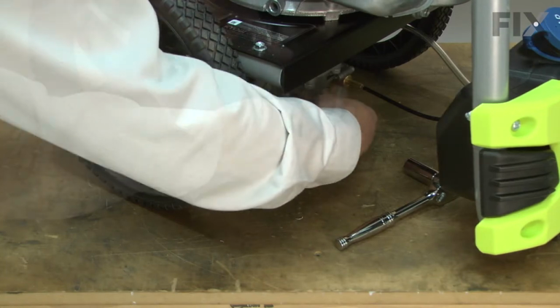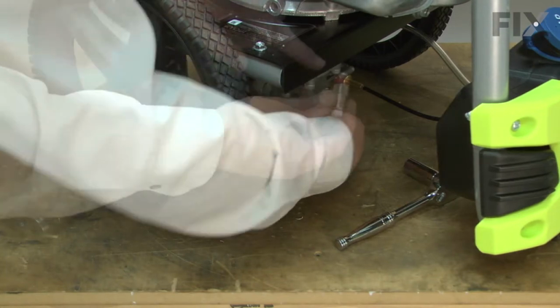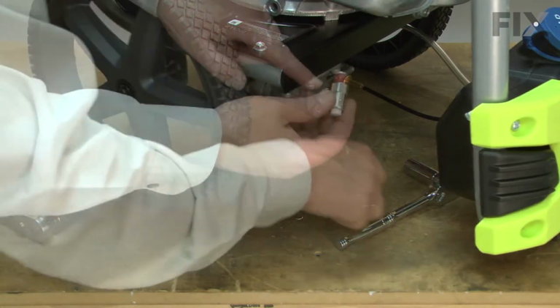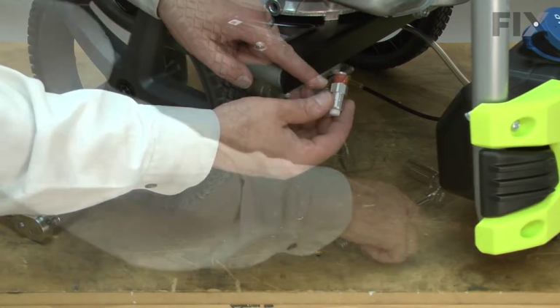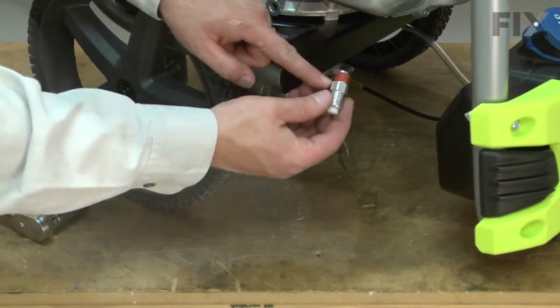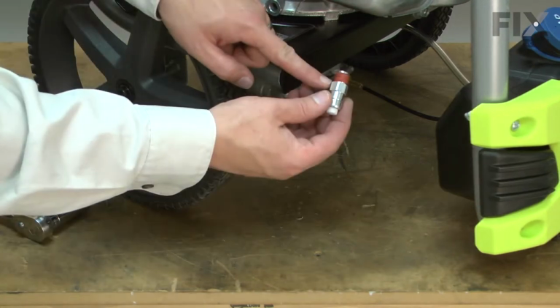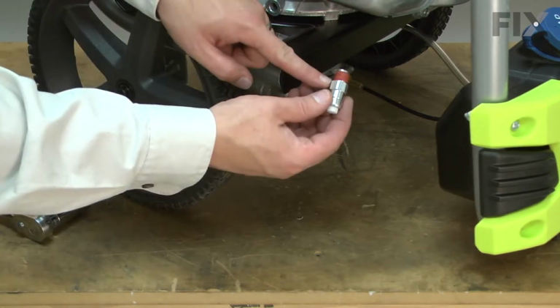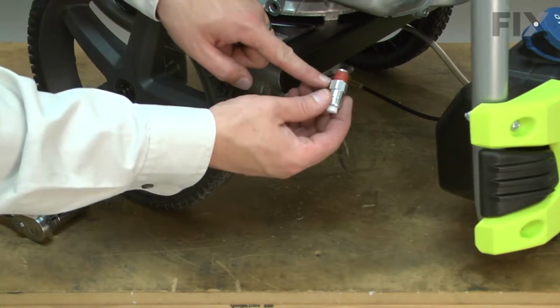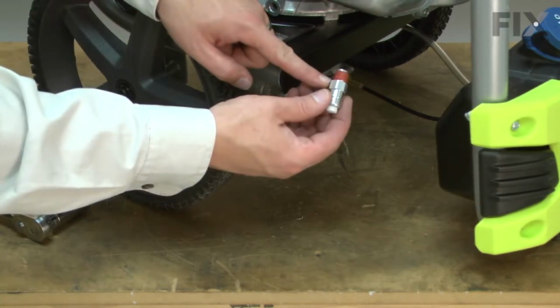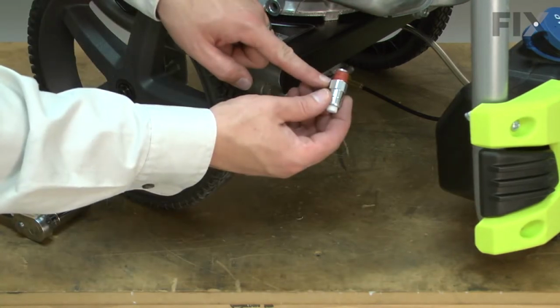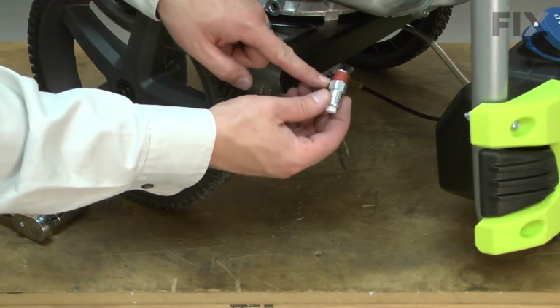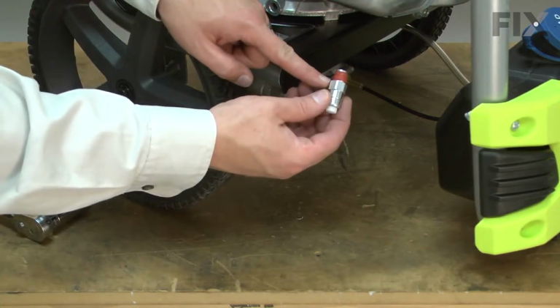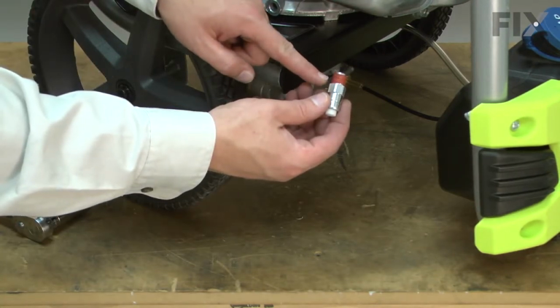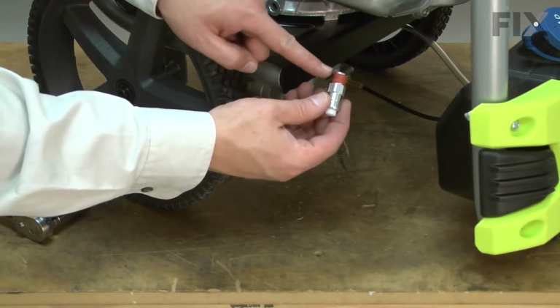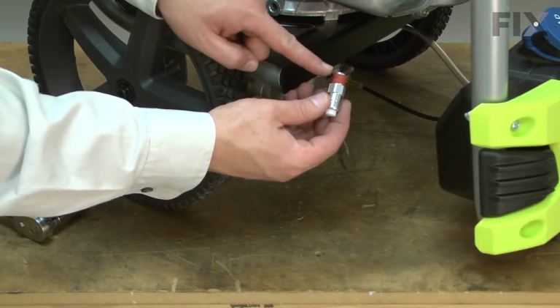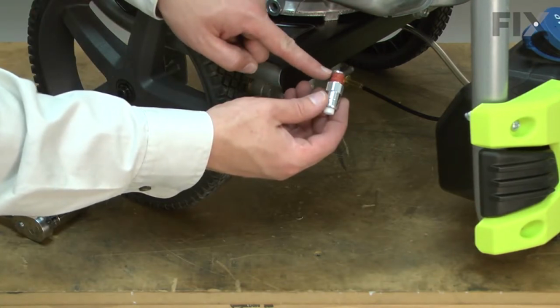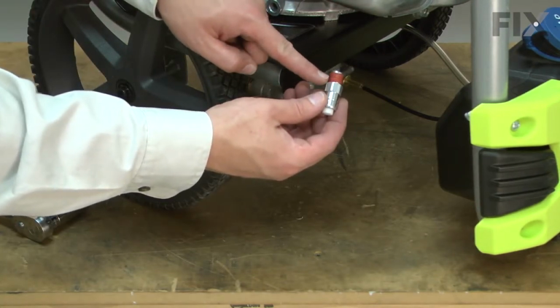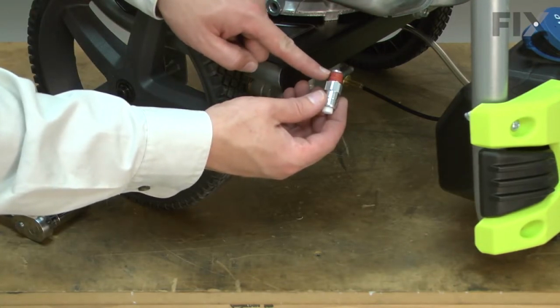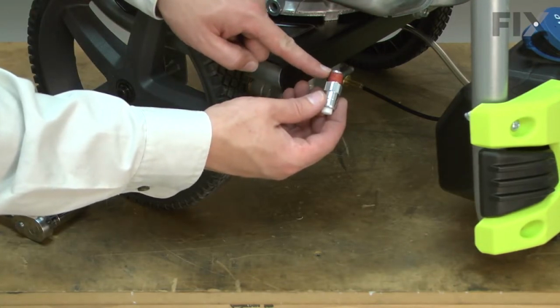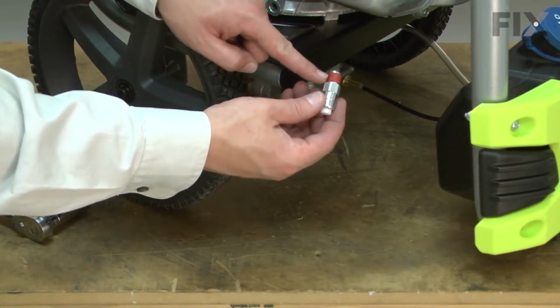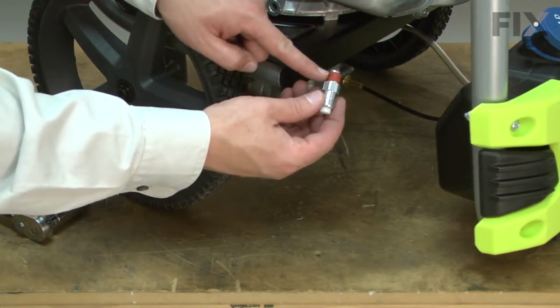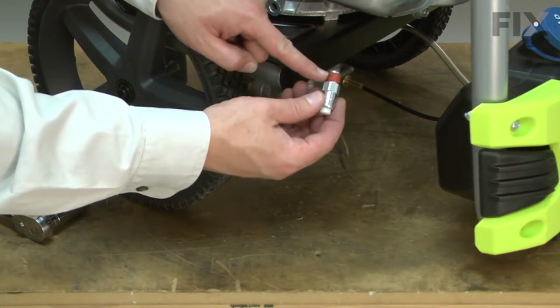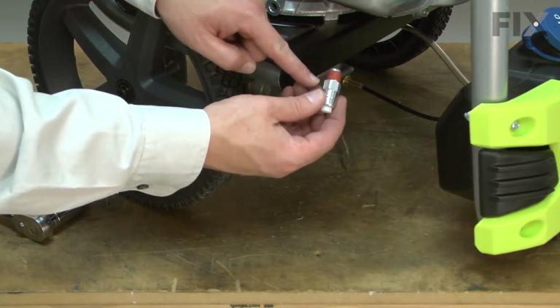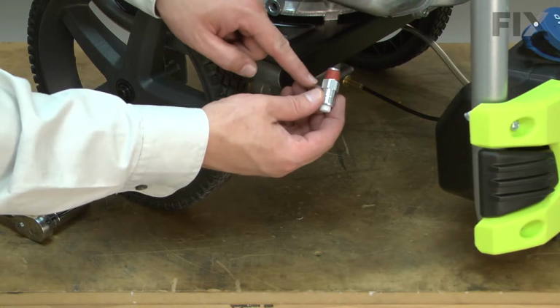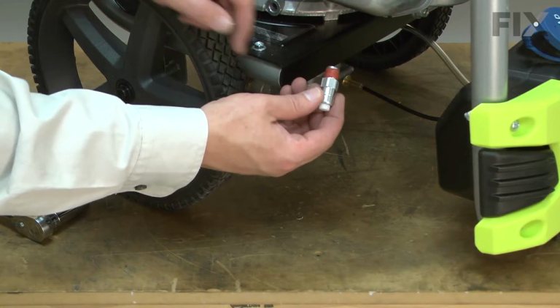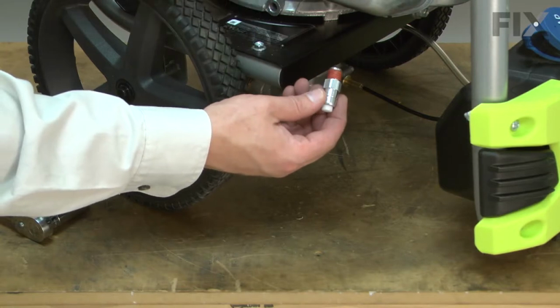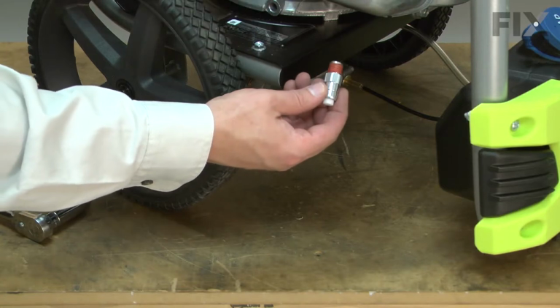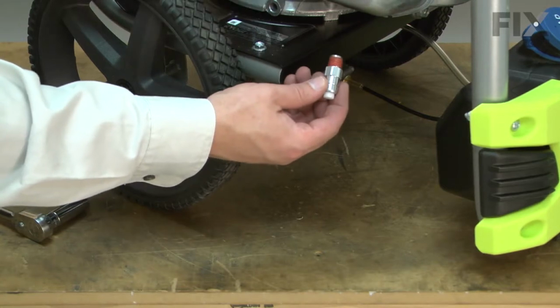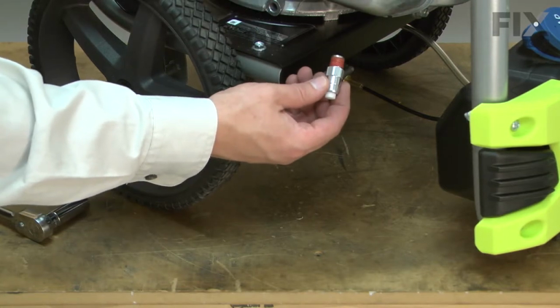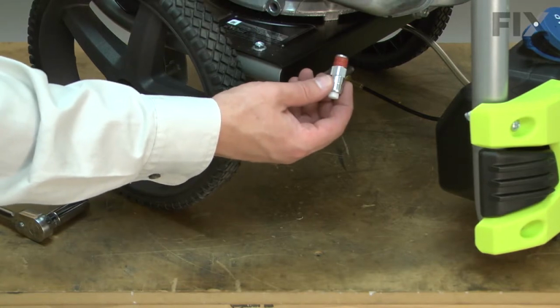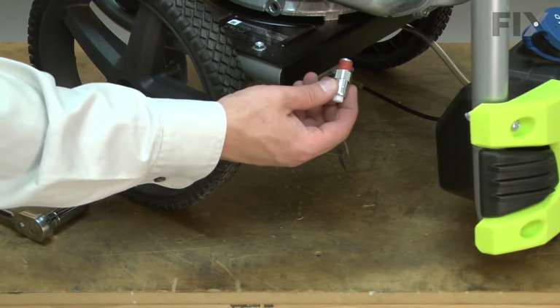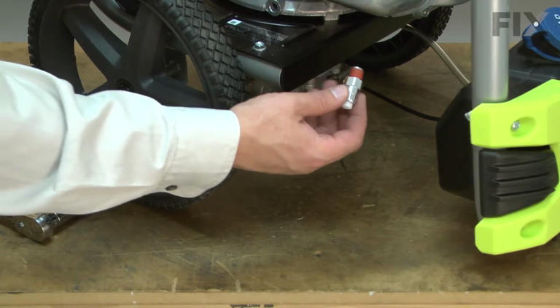Now I can install the new thermal relief valve. It already has a thread sealant on it, so it's ready to be threaded into place.